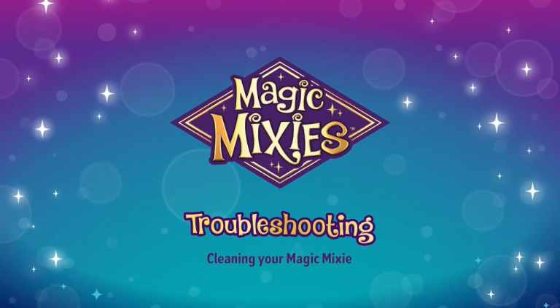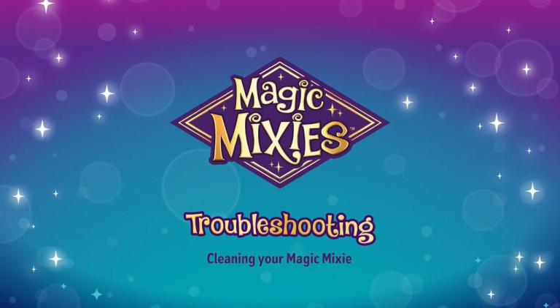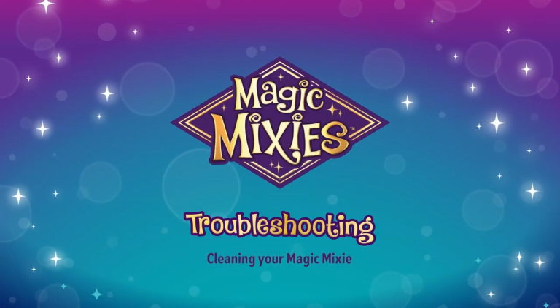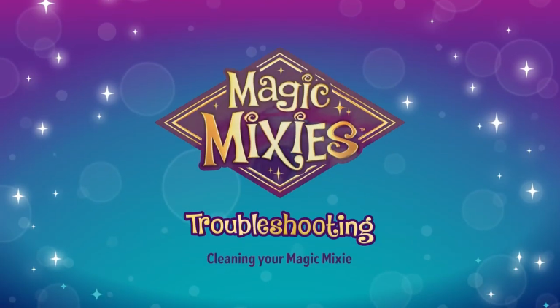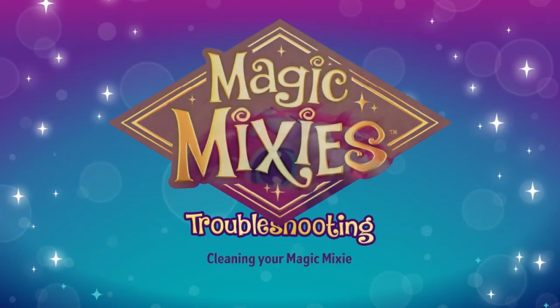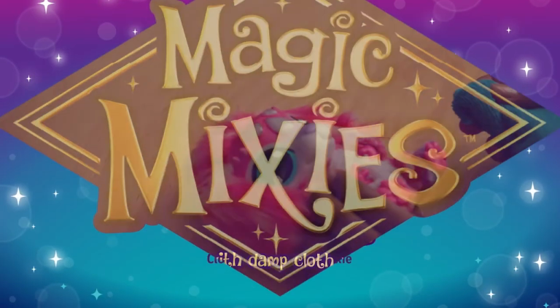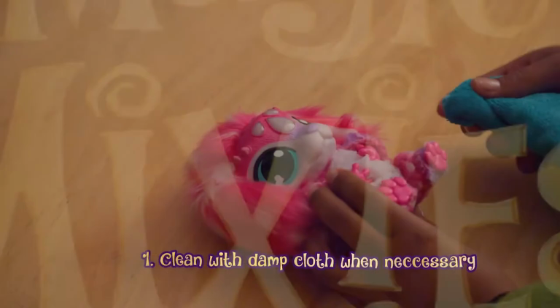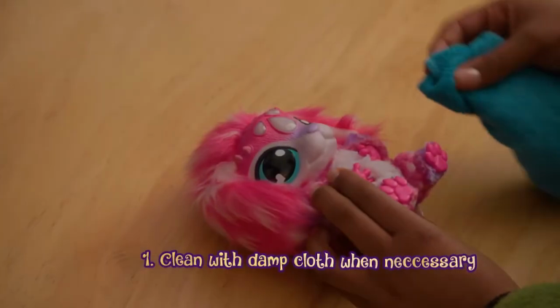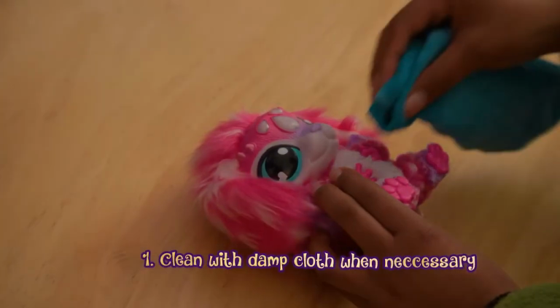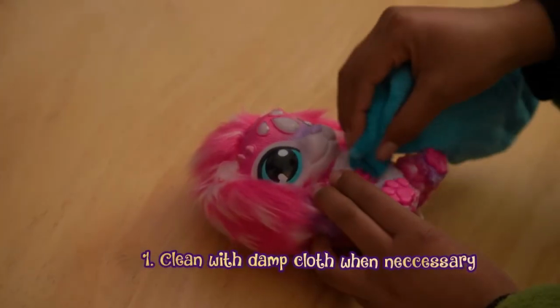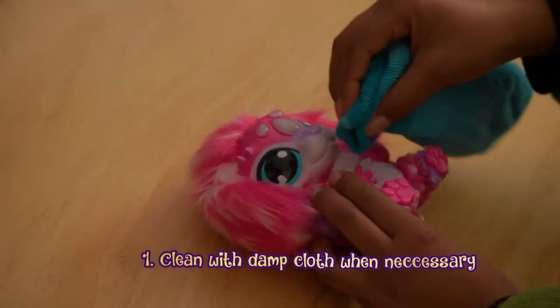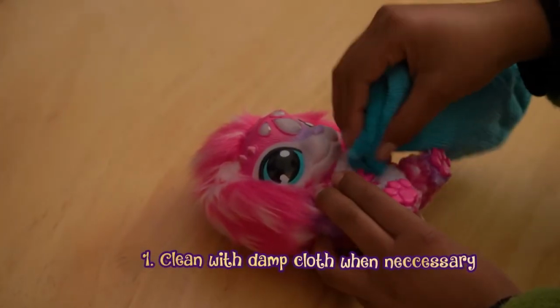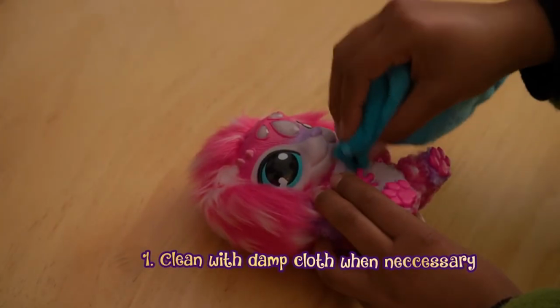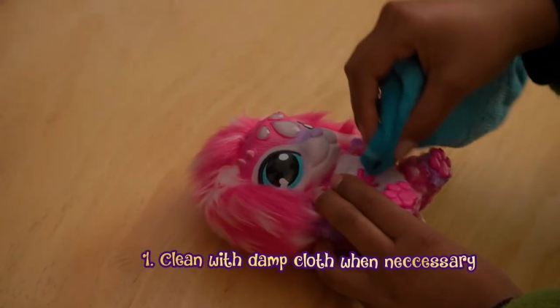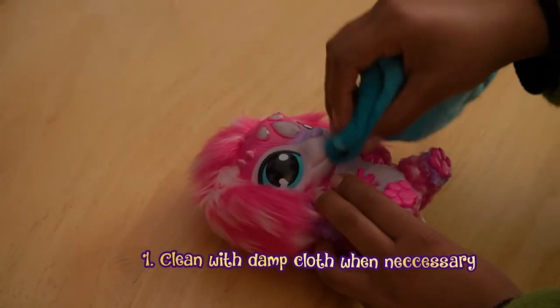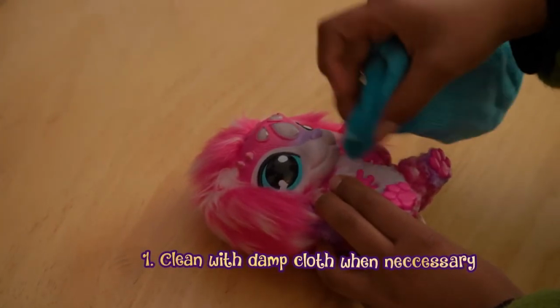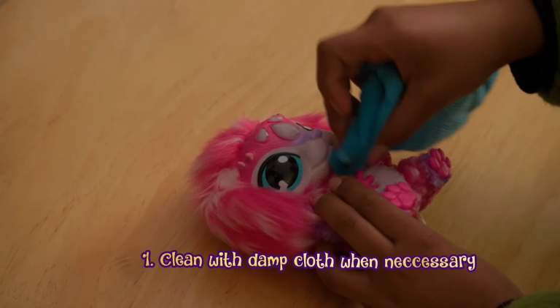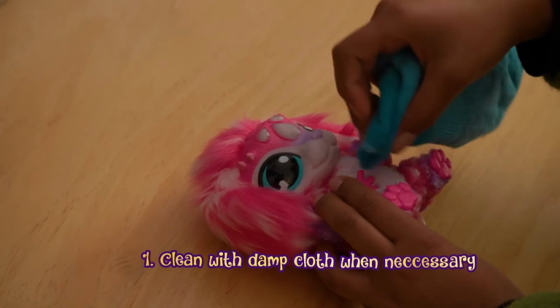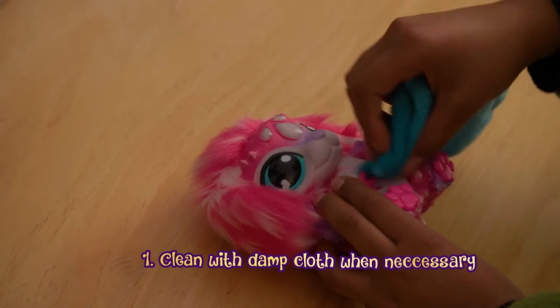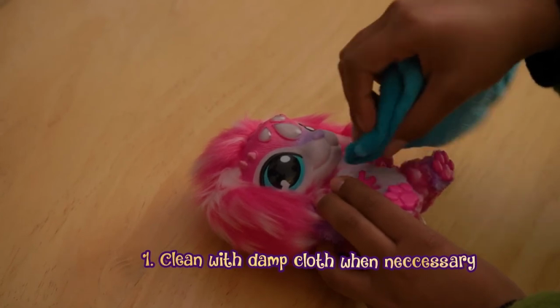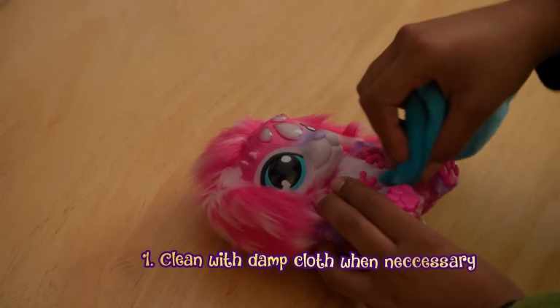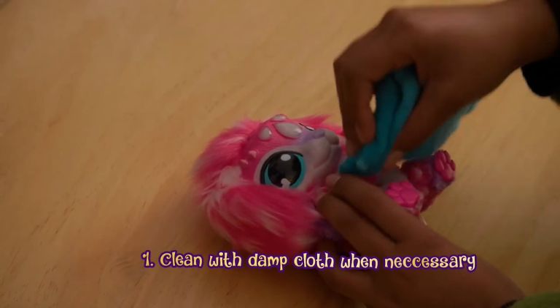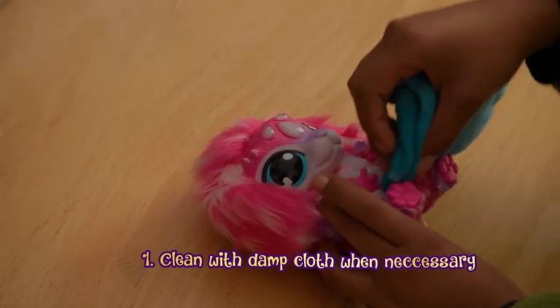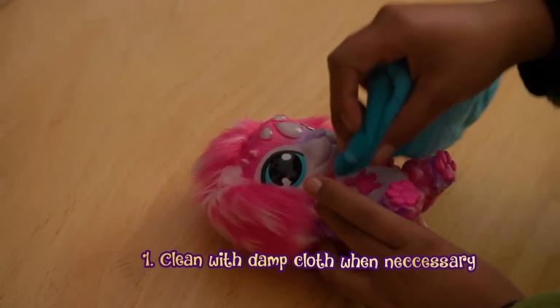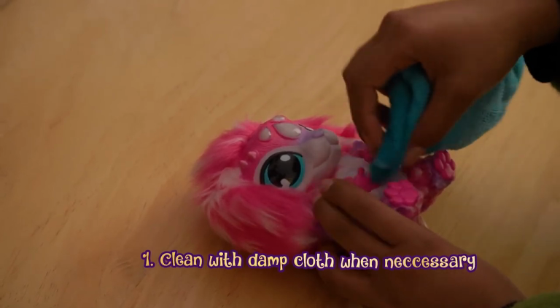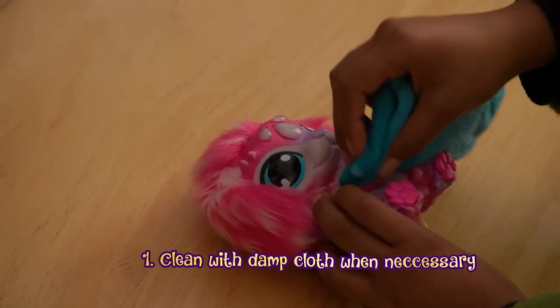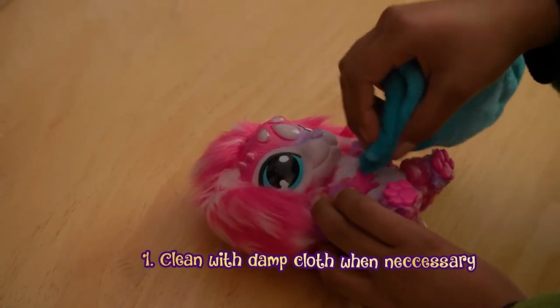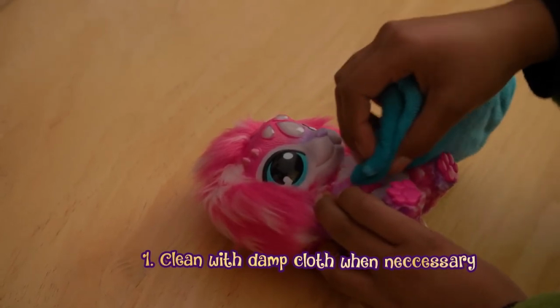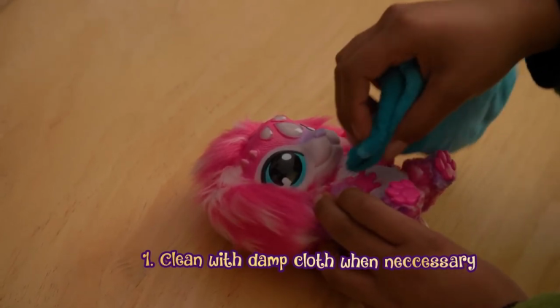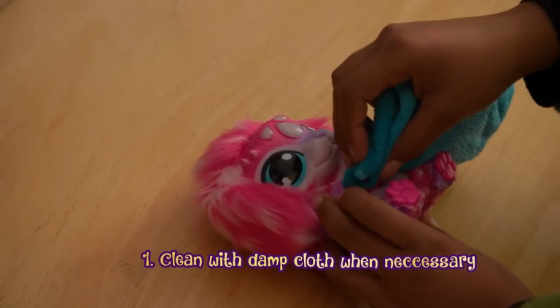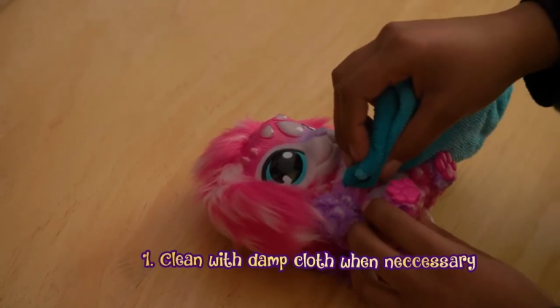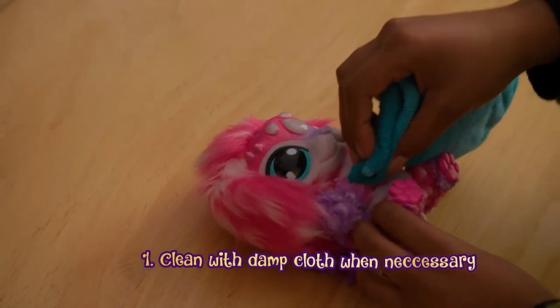If your Mixie gets dirty, gently clean it using only a damp cloth or paper towel.